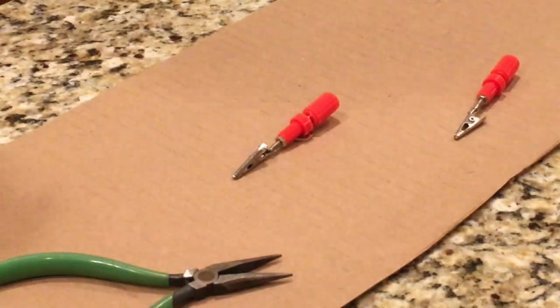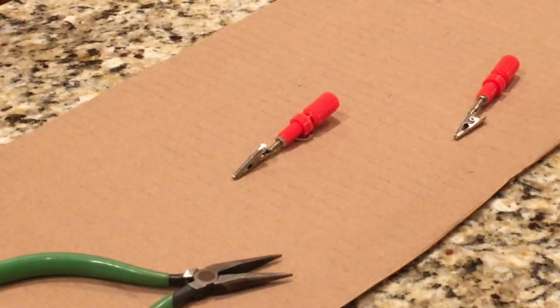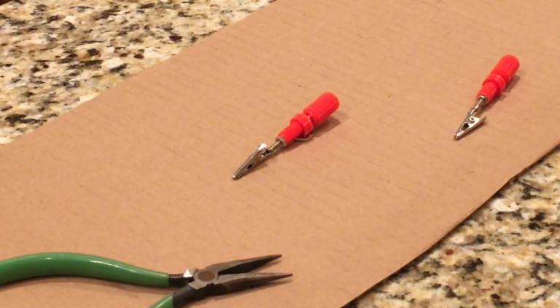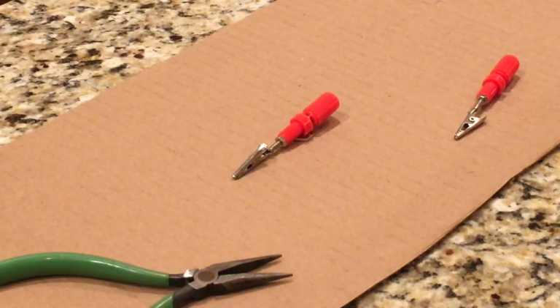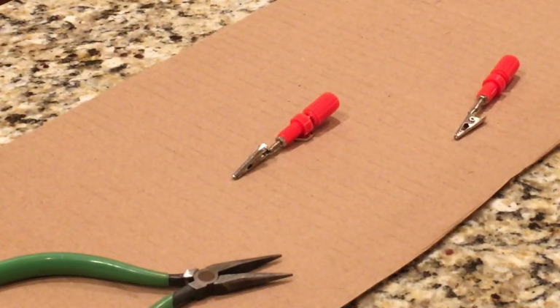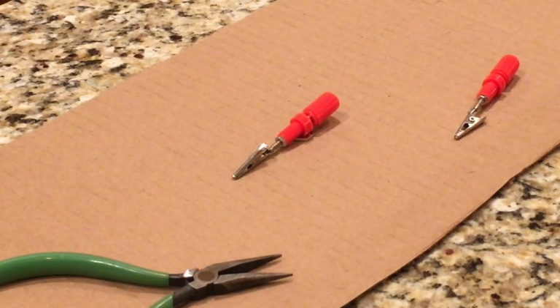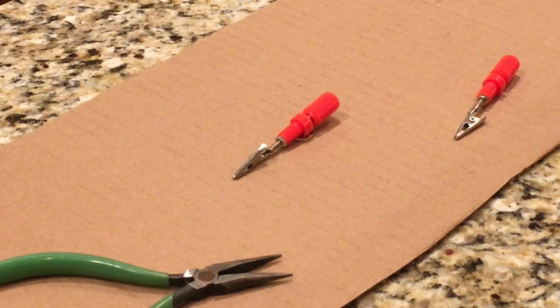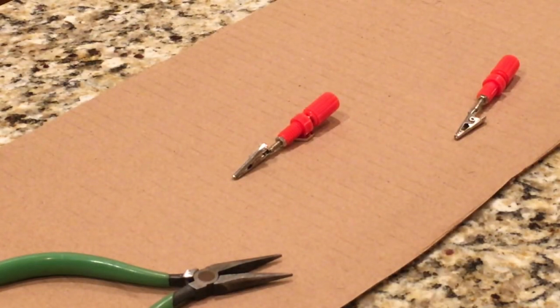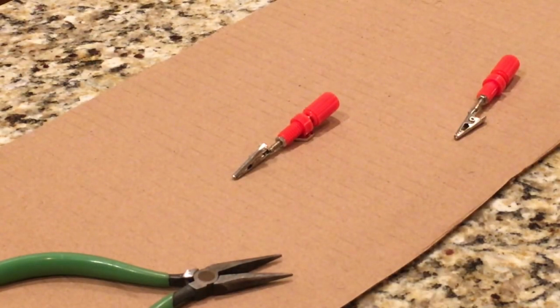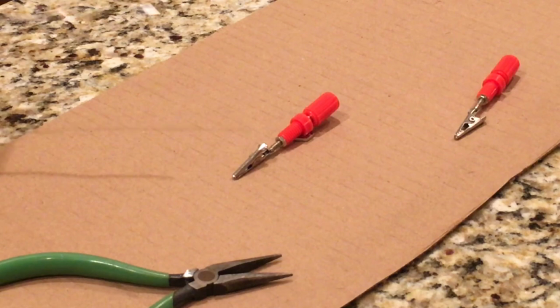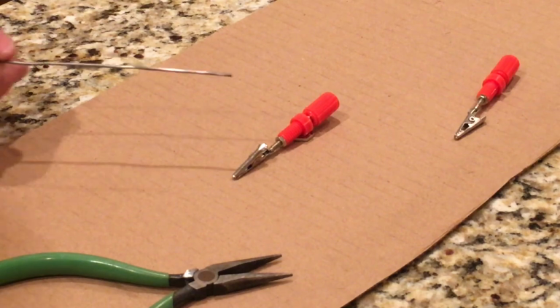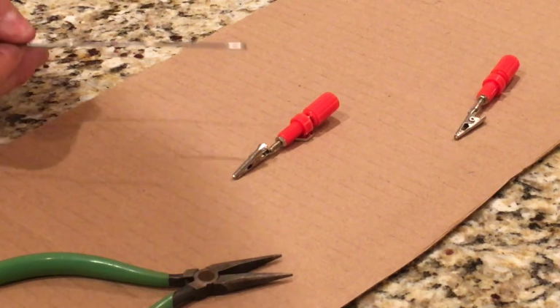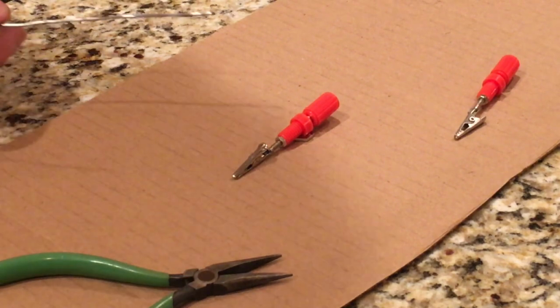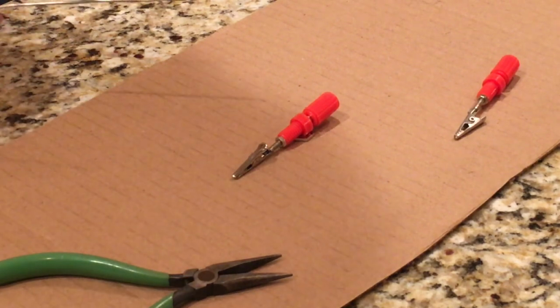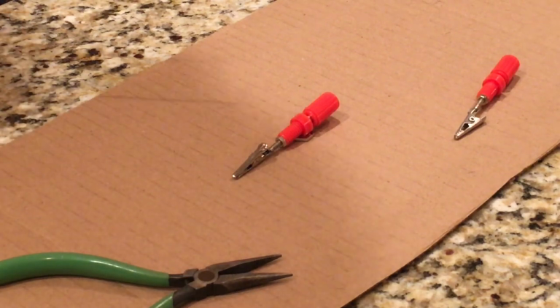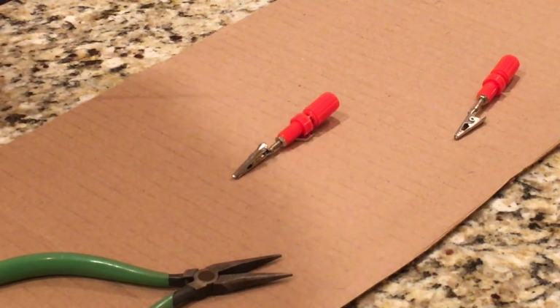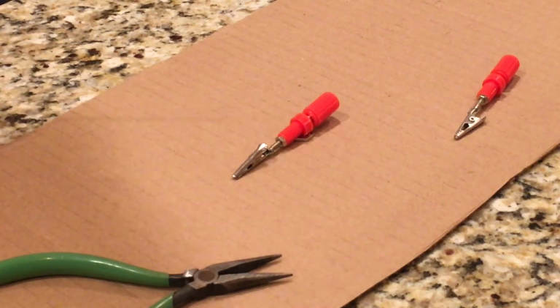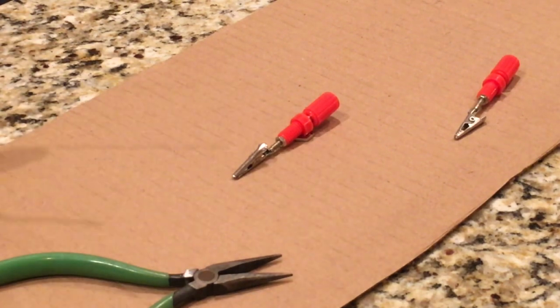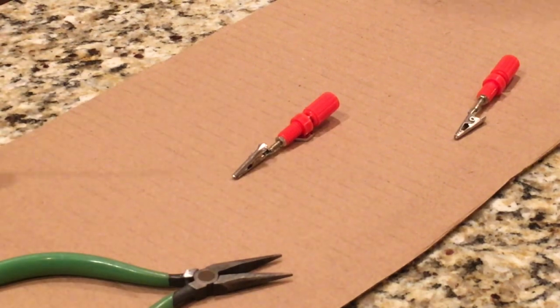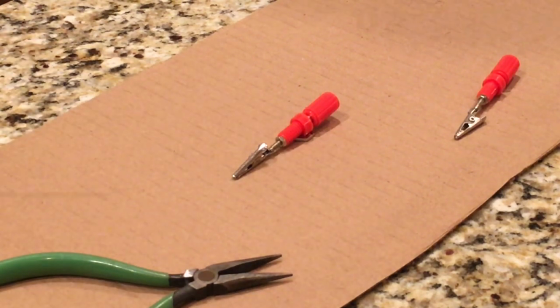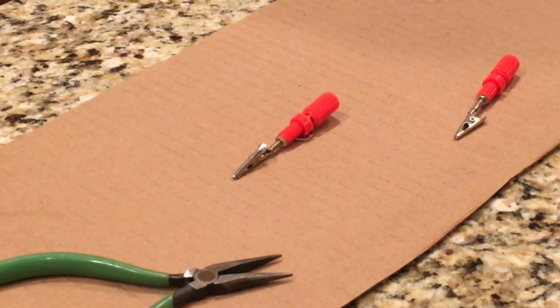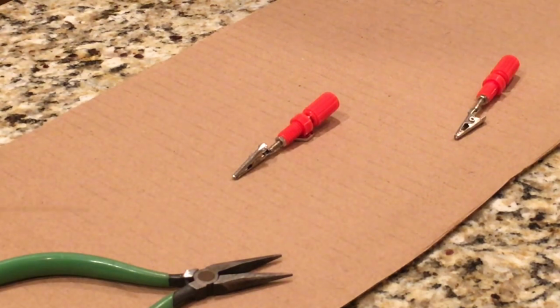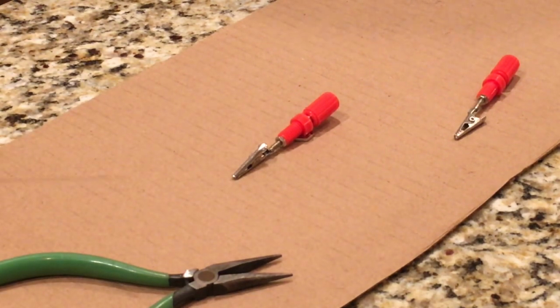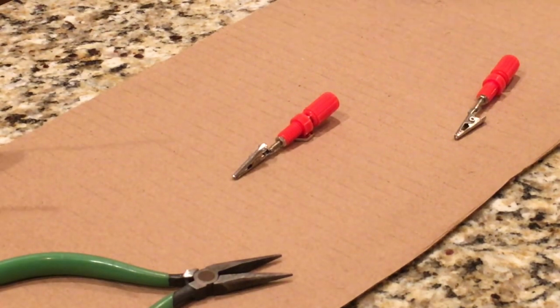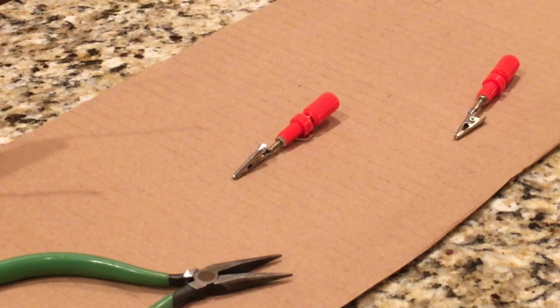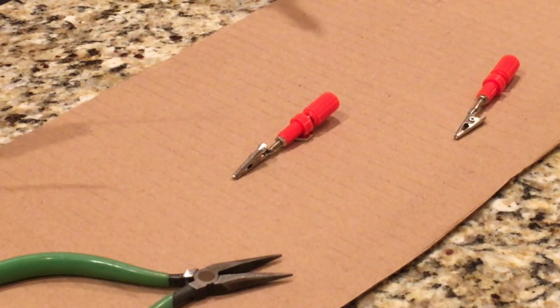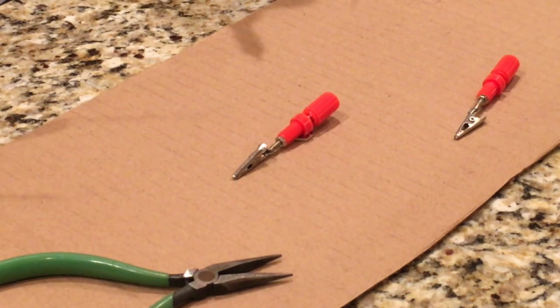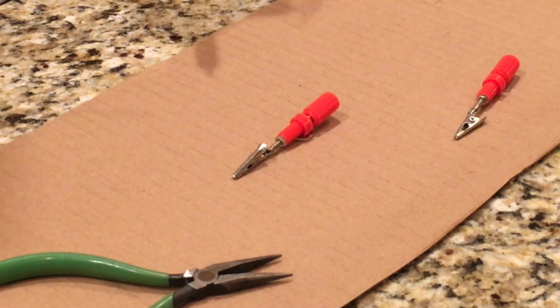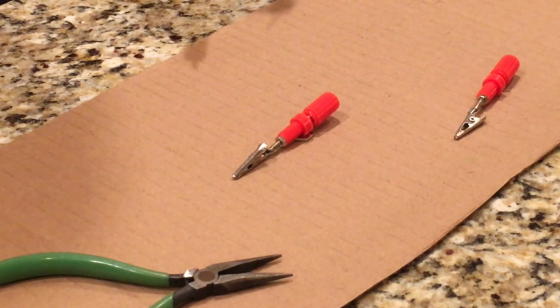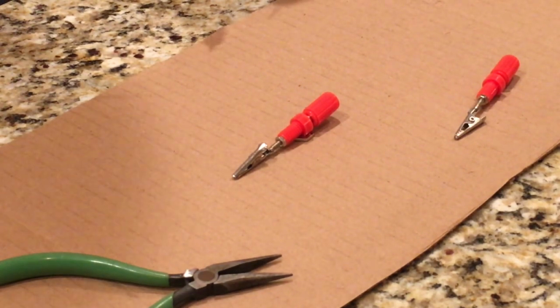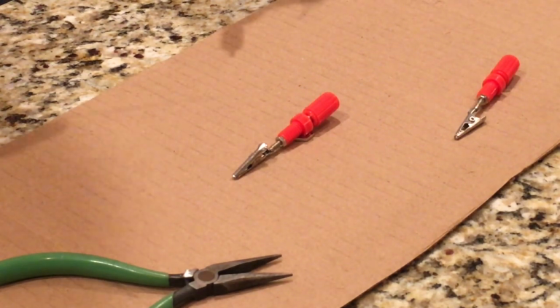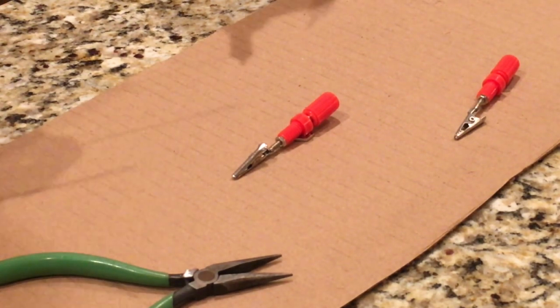Now I'm going to solder a set of alligator clips onto the end of these banana plugs, just for ease of removing the wick and wire.